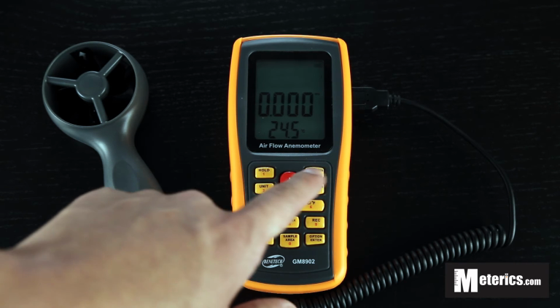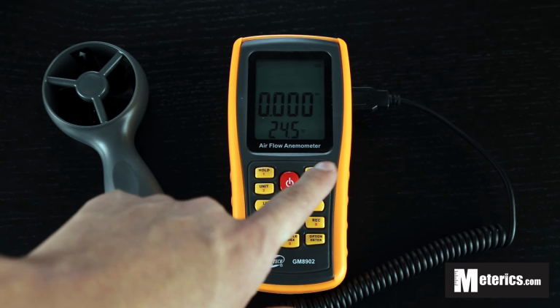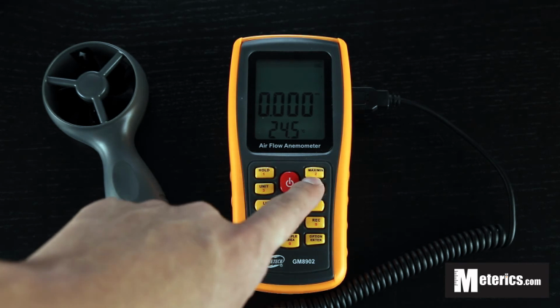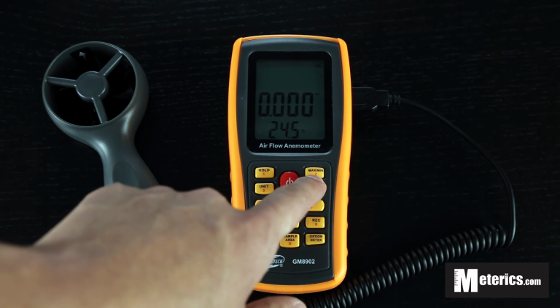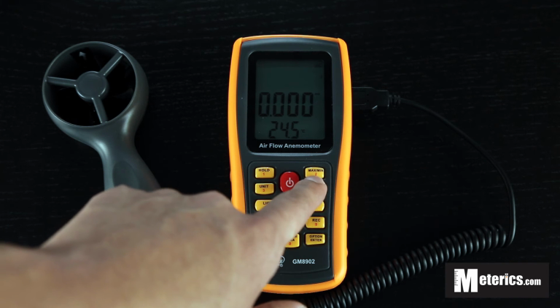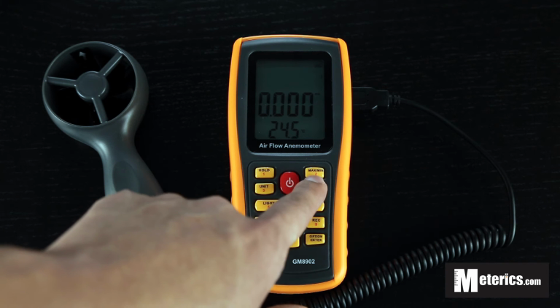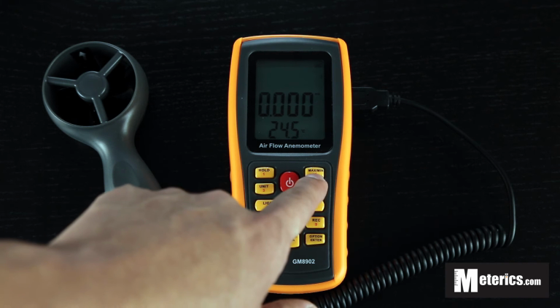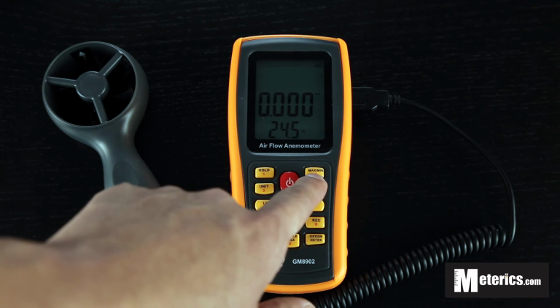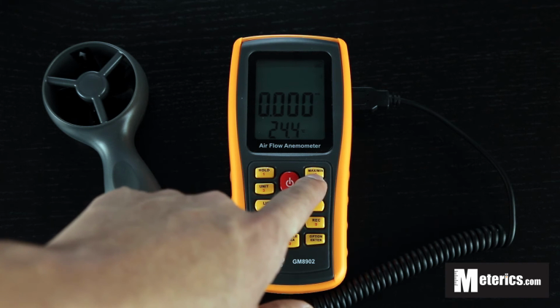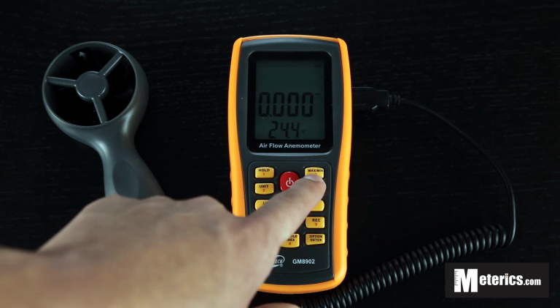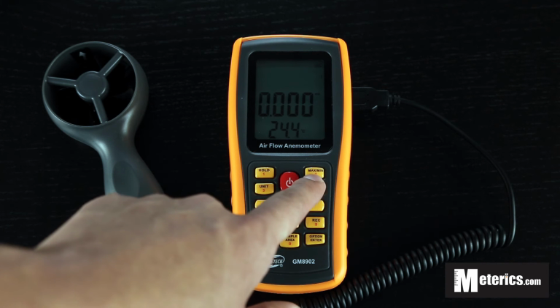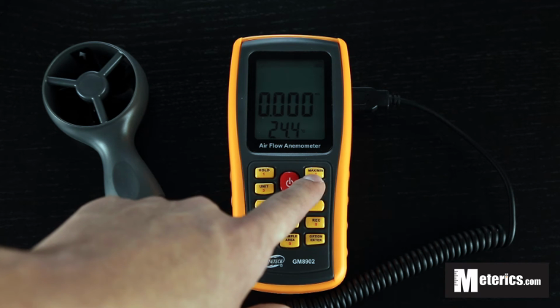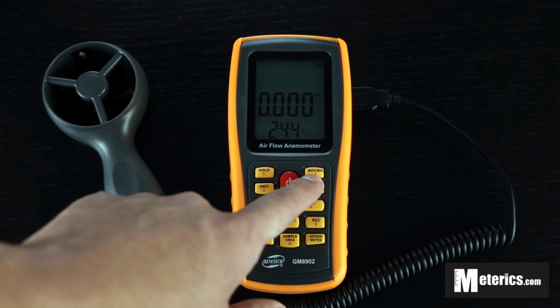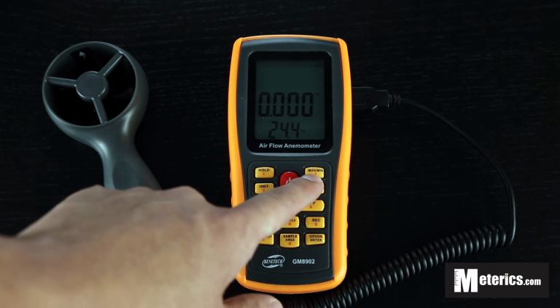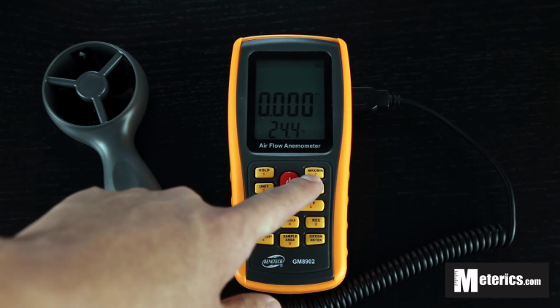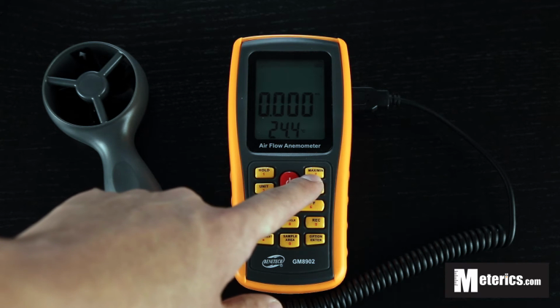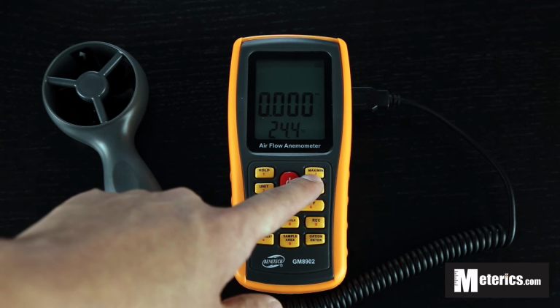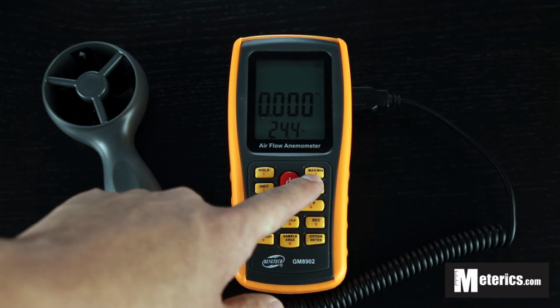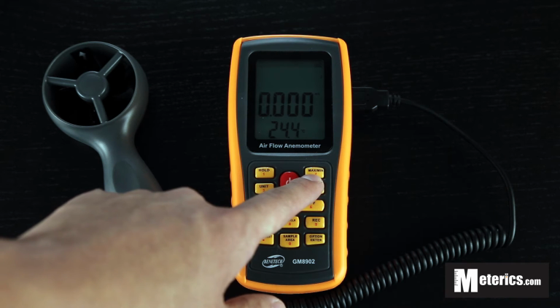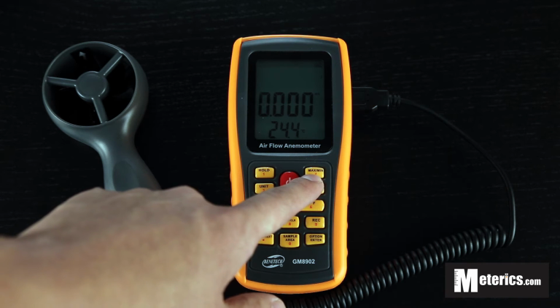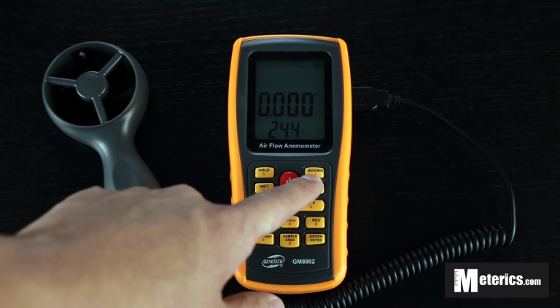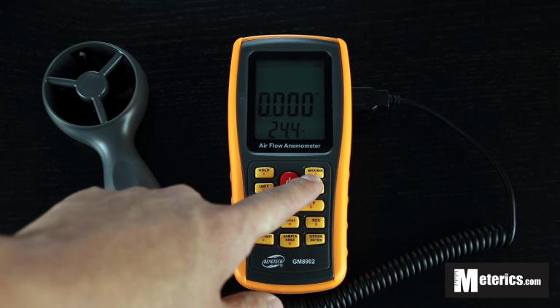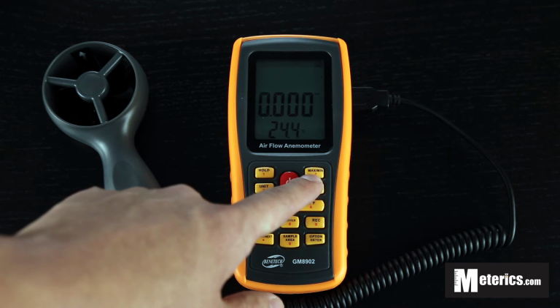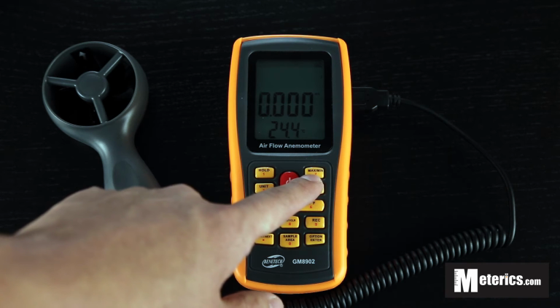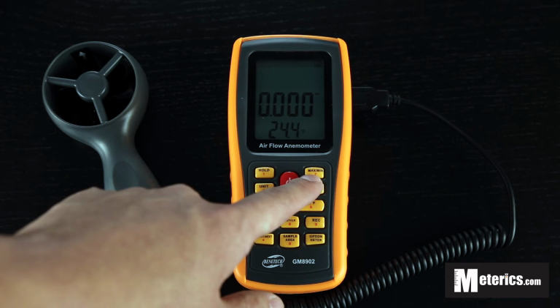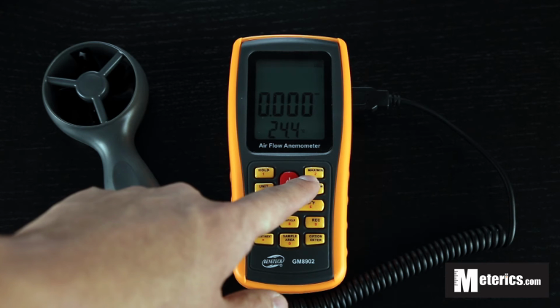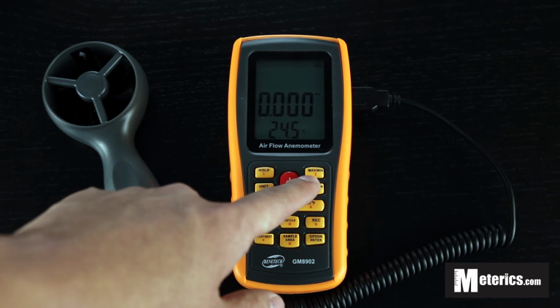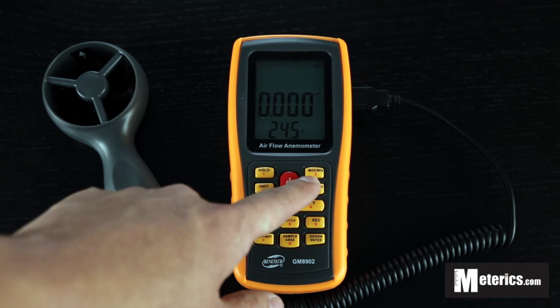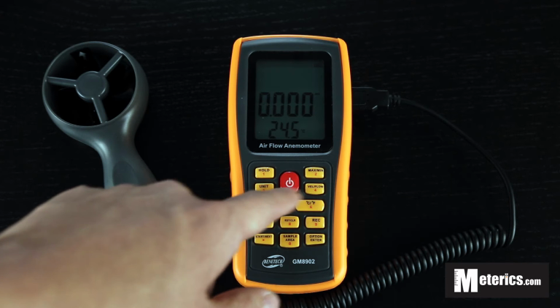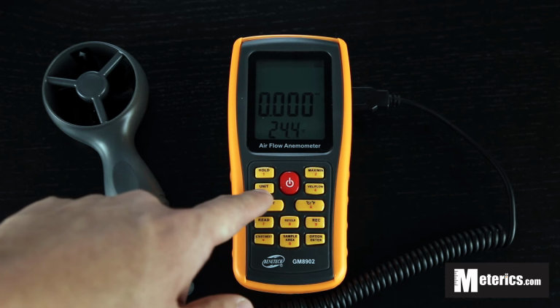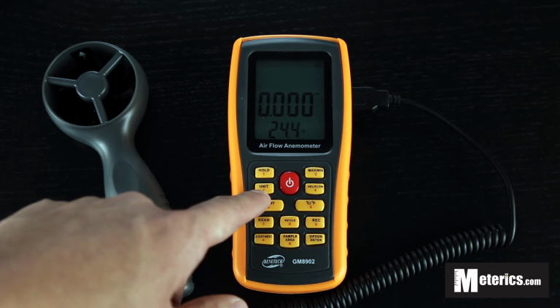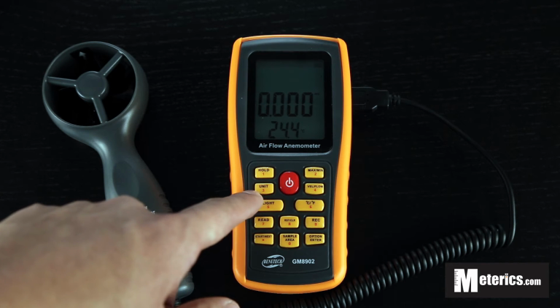You also have a maximum and minimum function, meaning it will only measure the maximum or the minimum in real time.